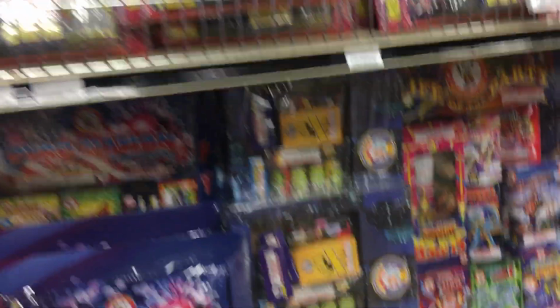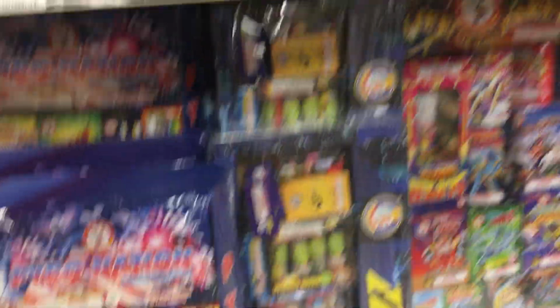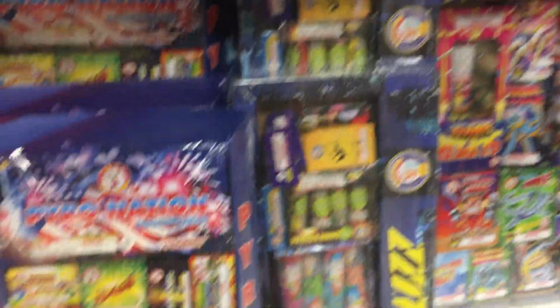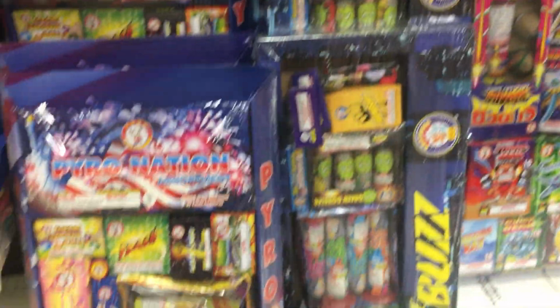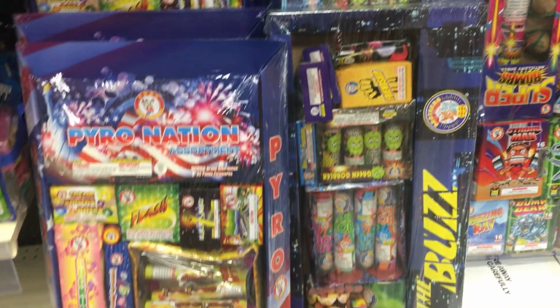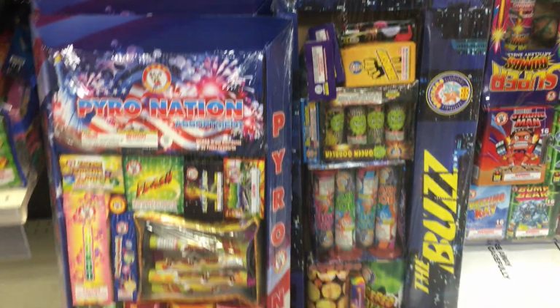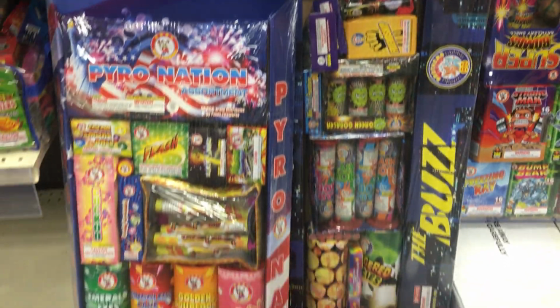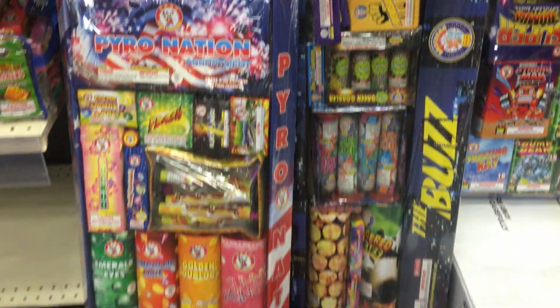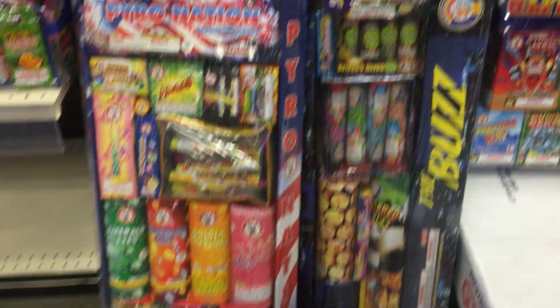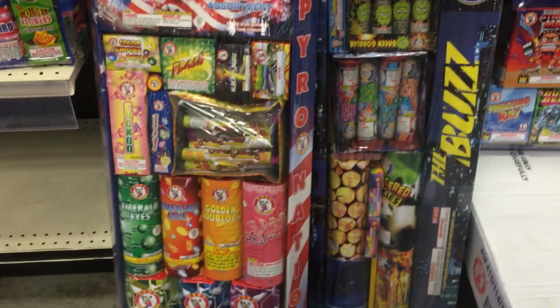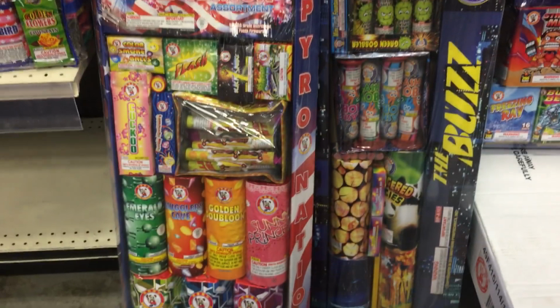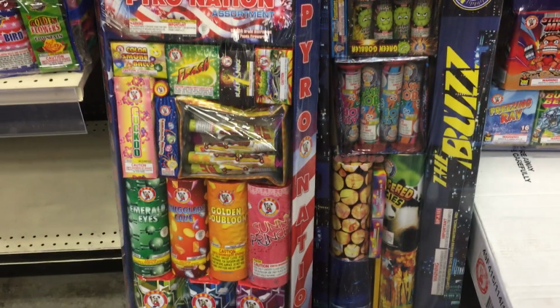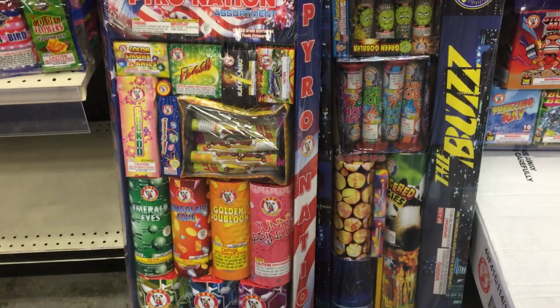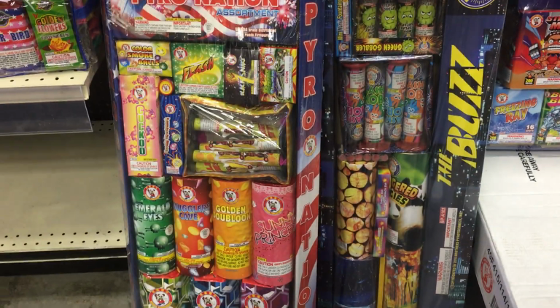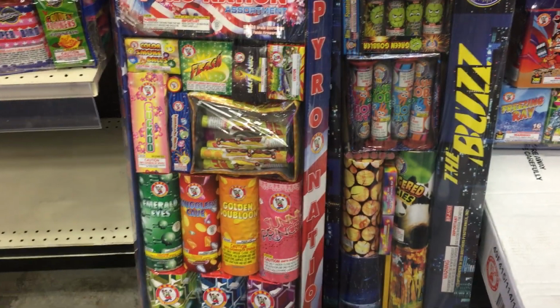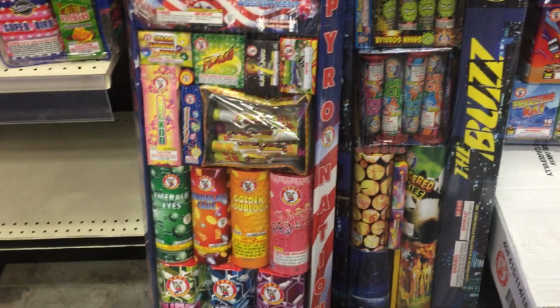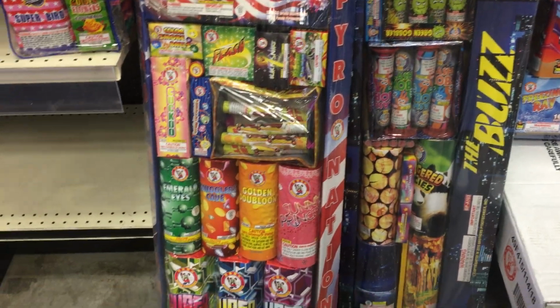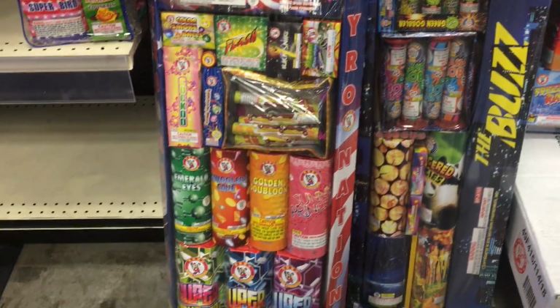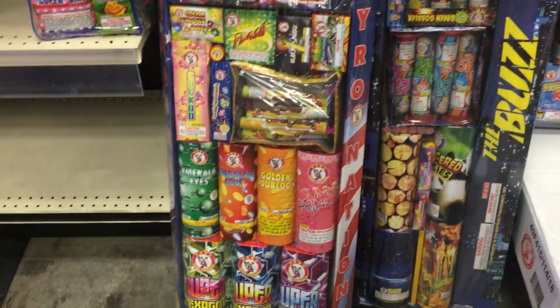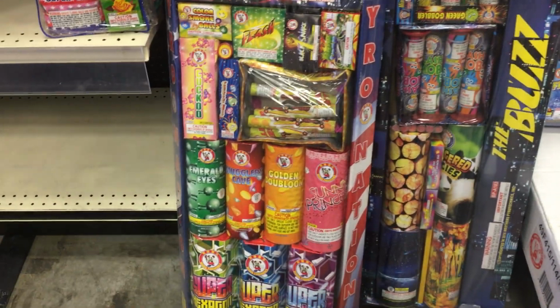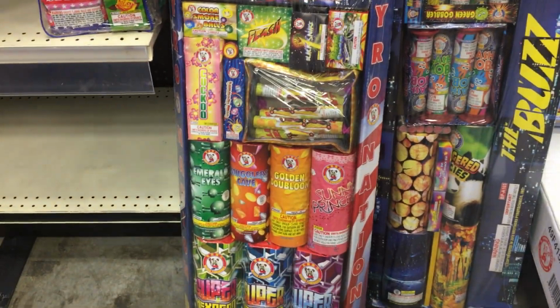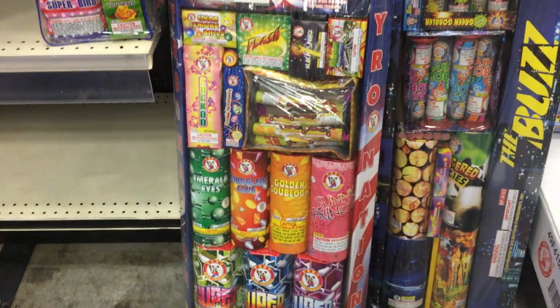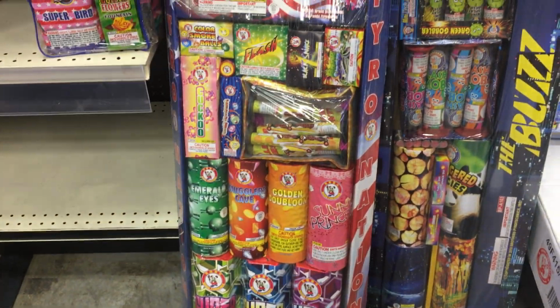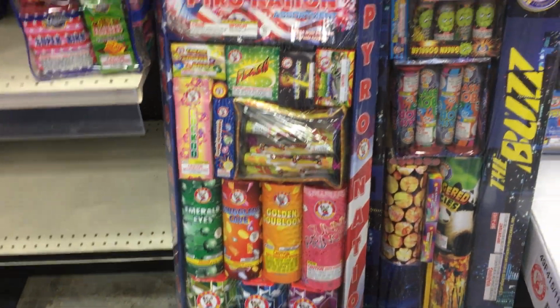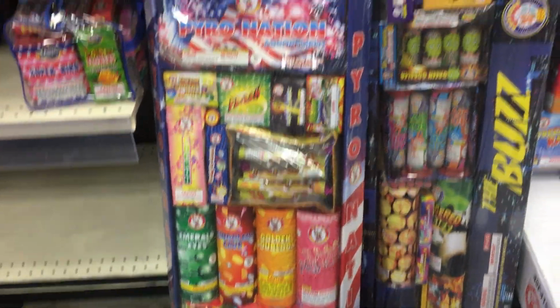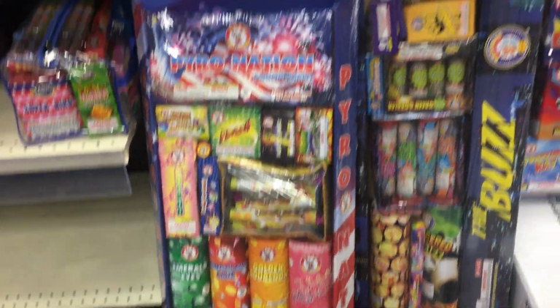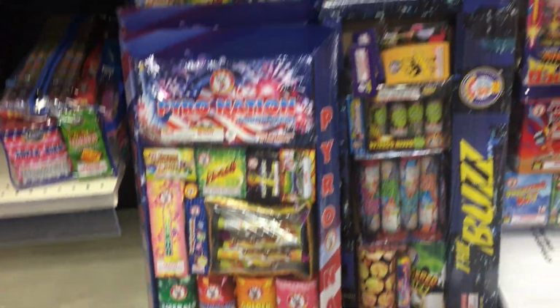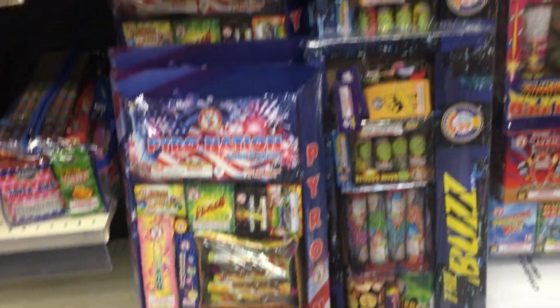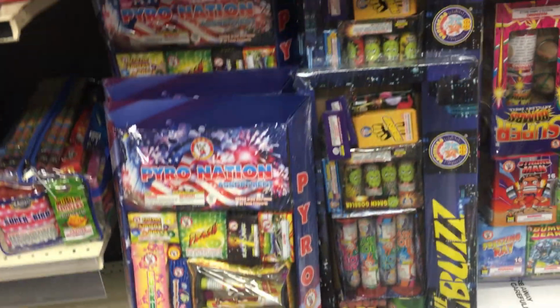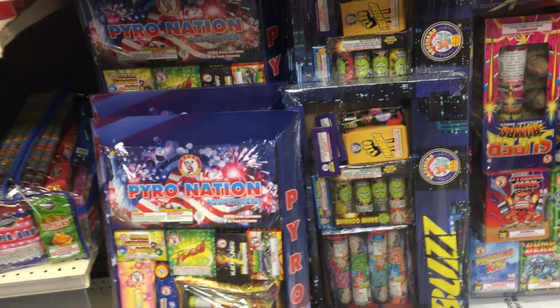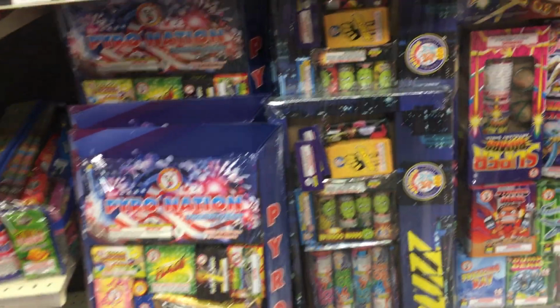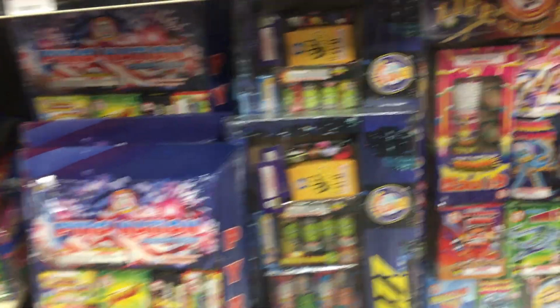The Buzz assortment. These are all online, of course. Some are a little harder to find — you have to go to the single items.